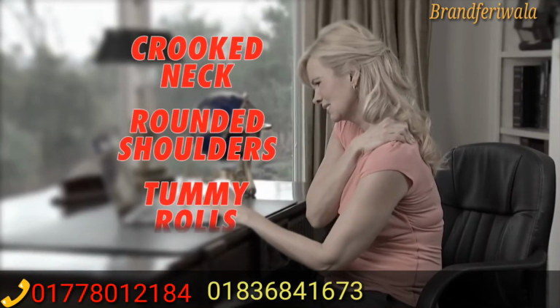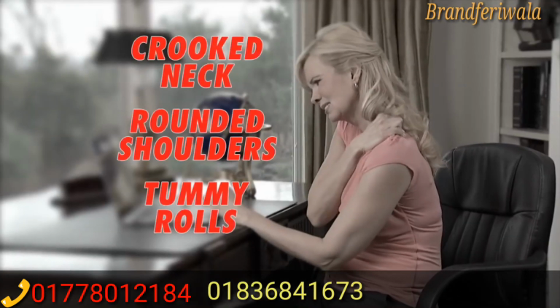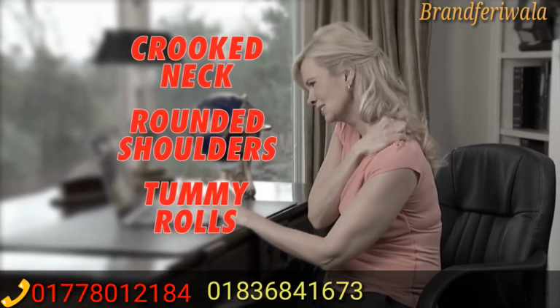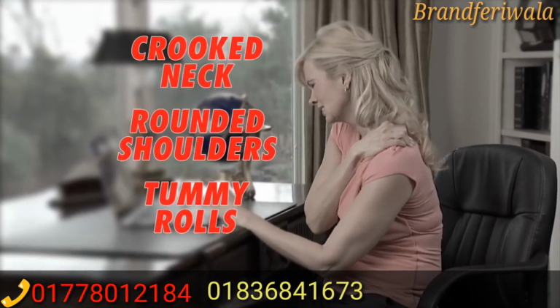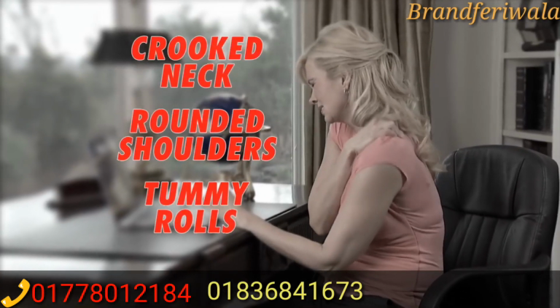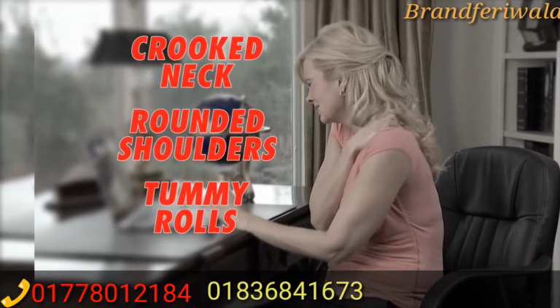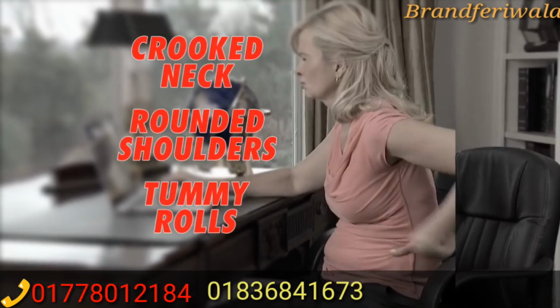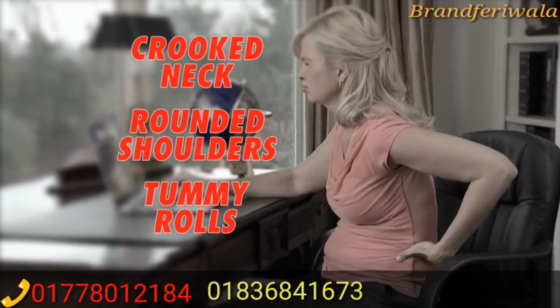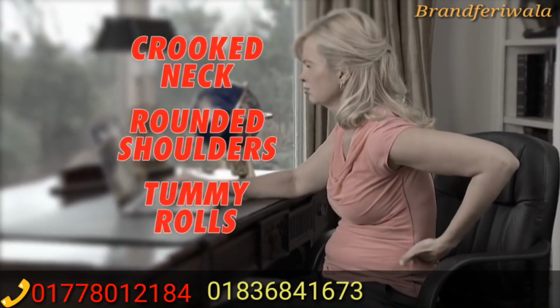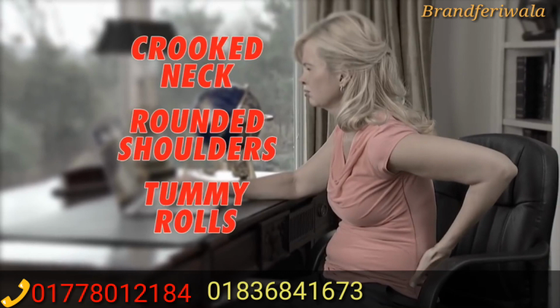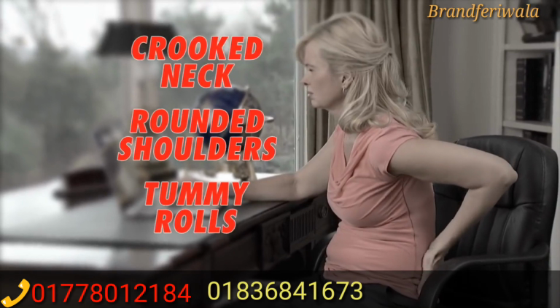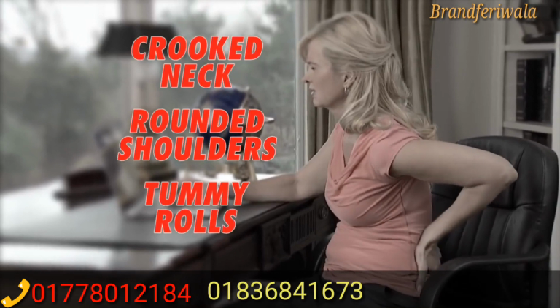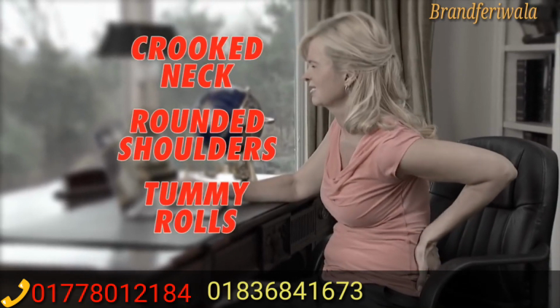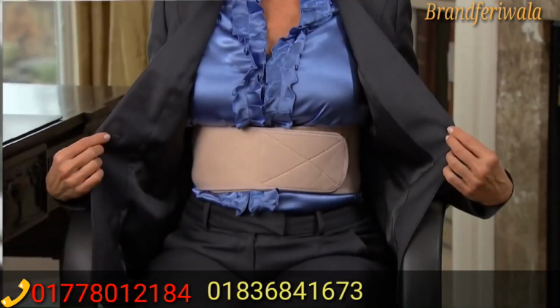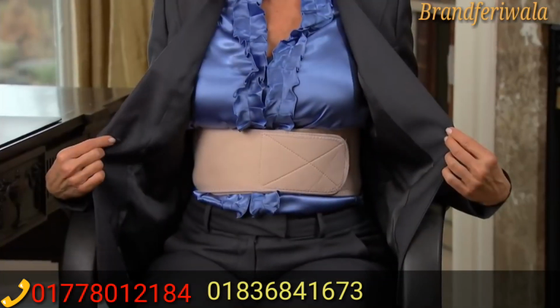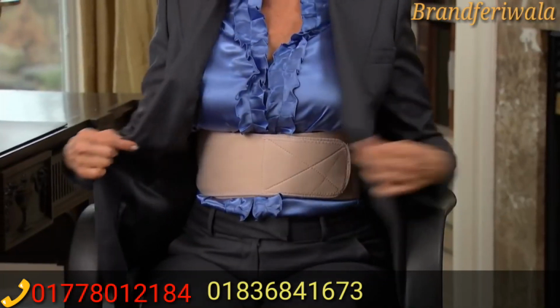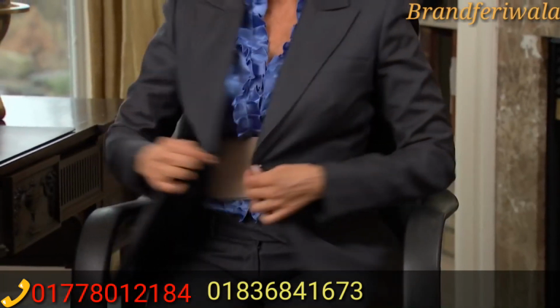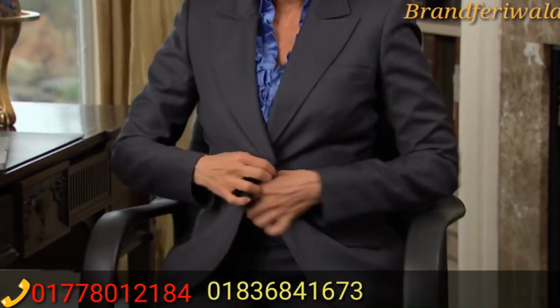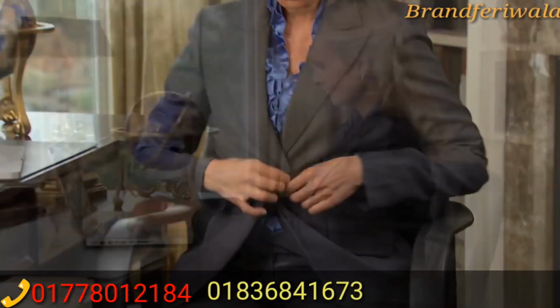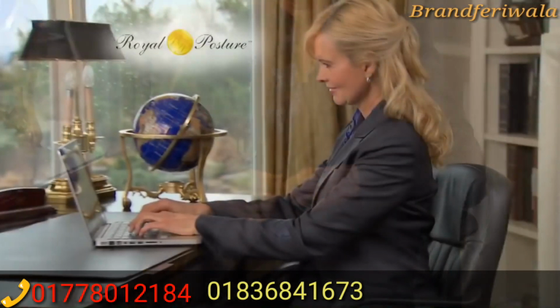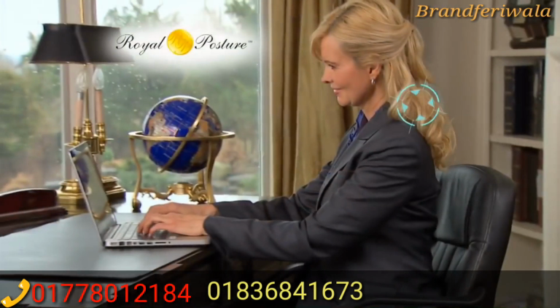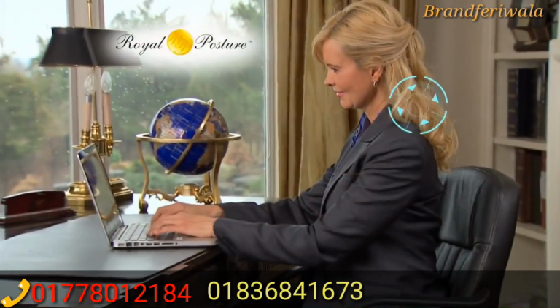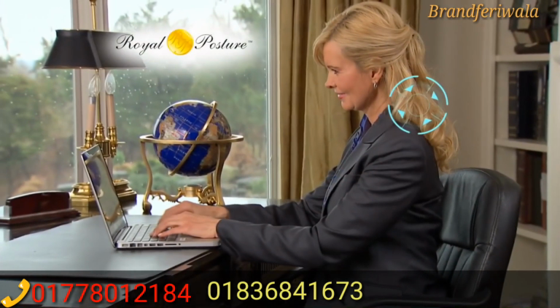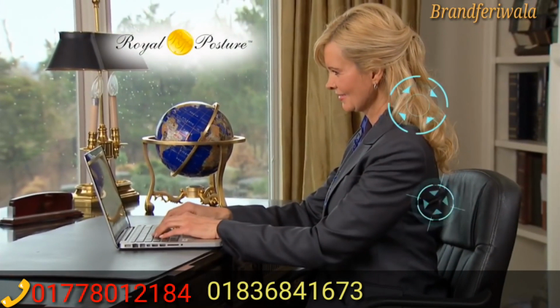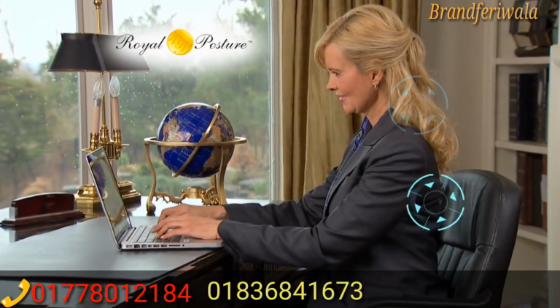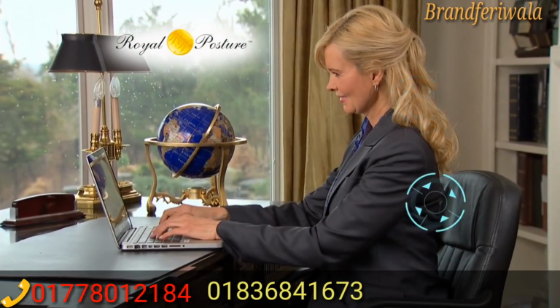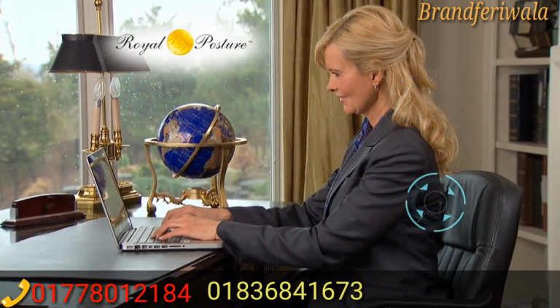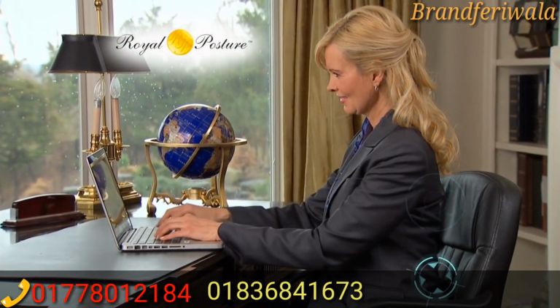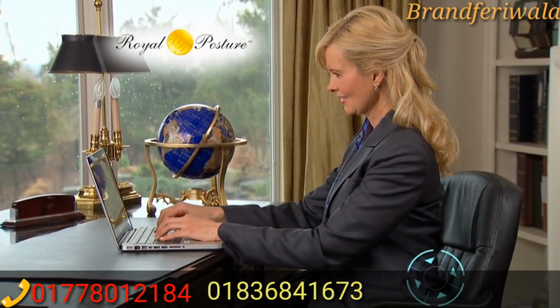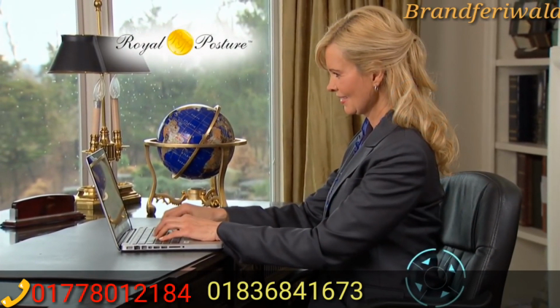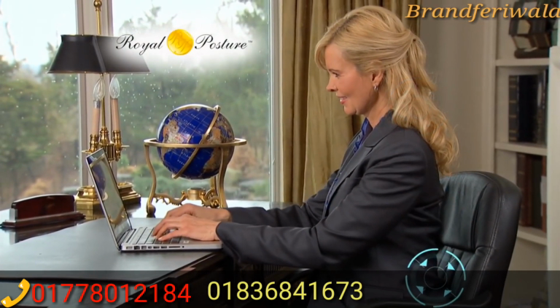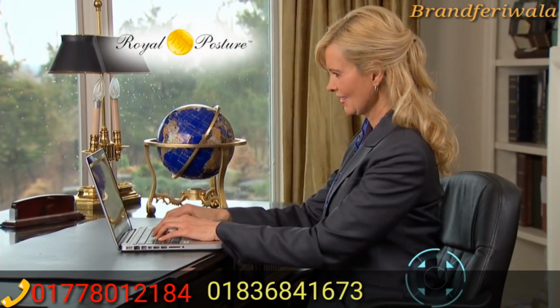You can create a crooked neck, rounded shoulders, and tummy rolls, but Royal Posture supports your neck, your spine, and your lower back.